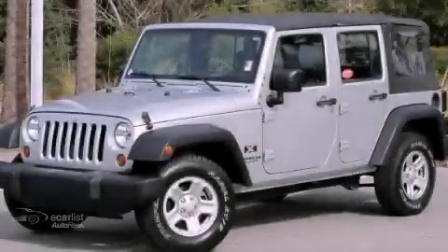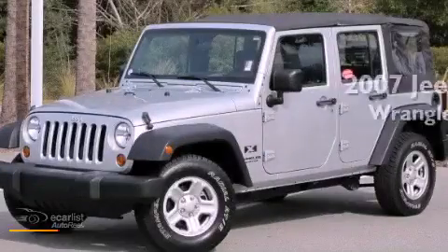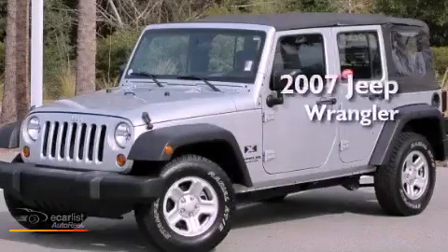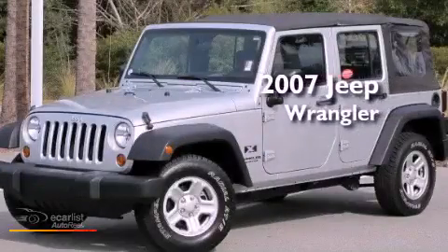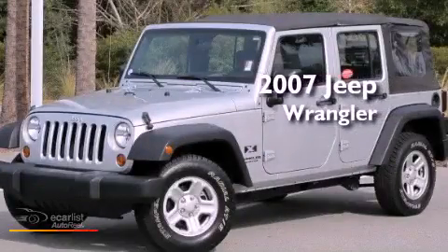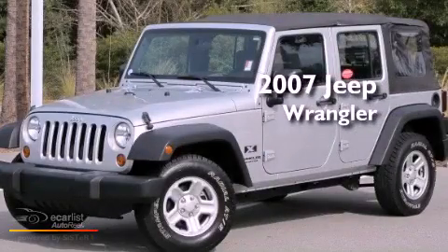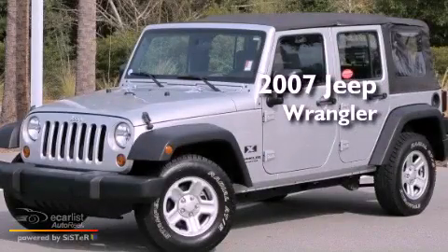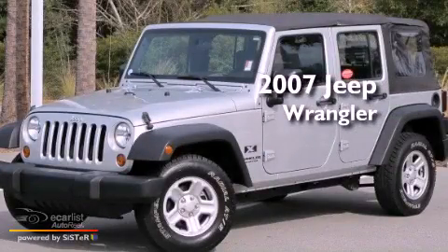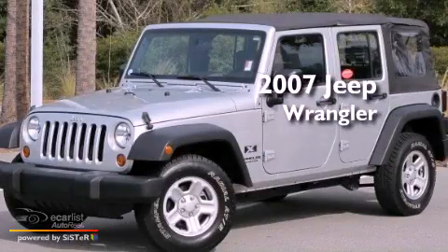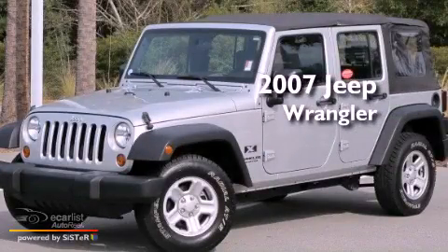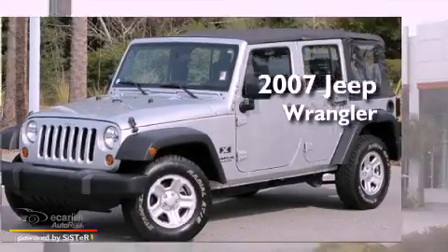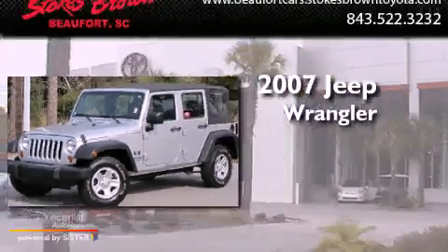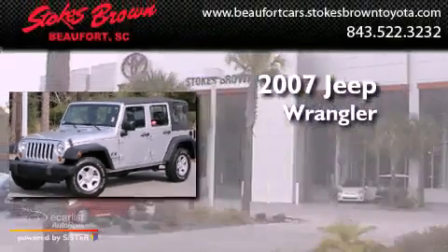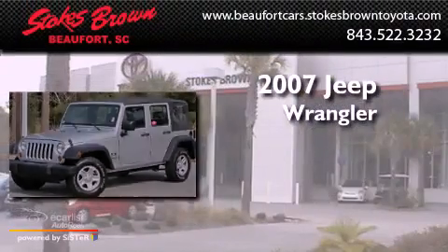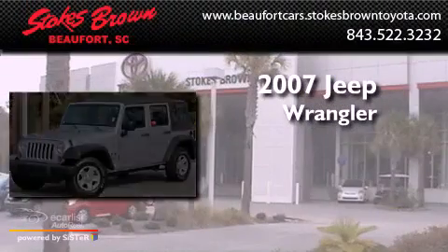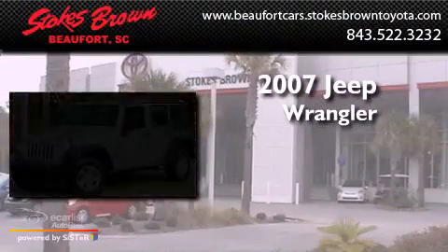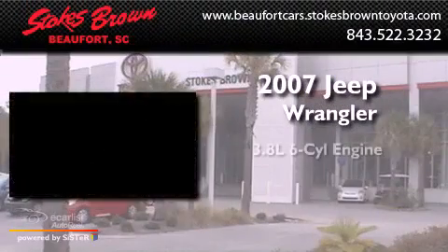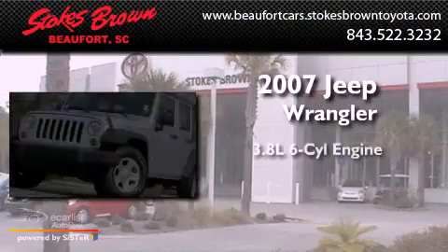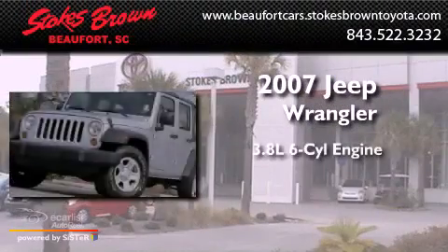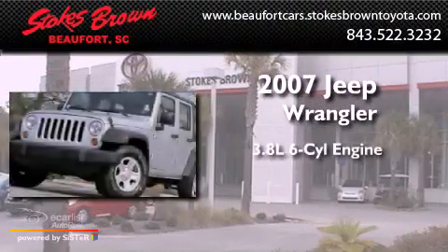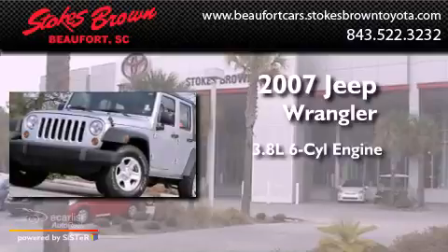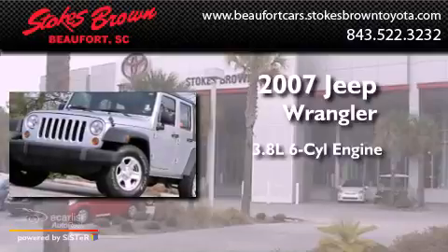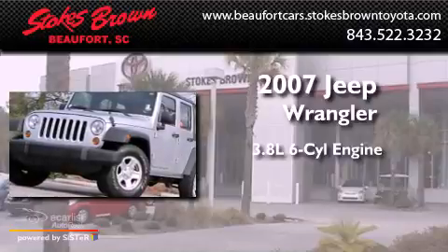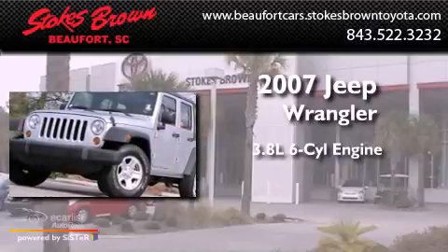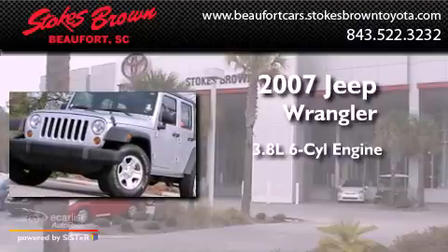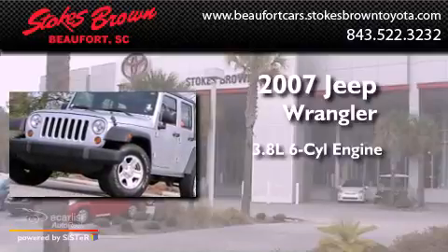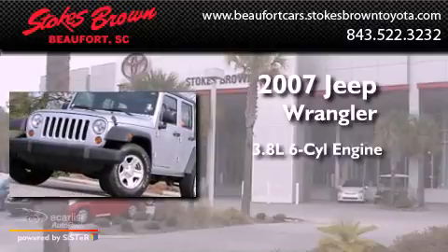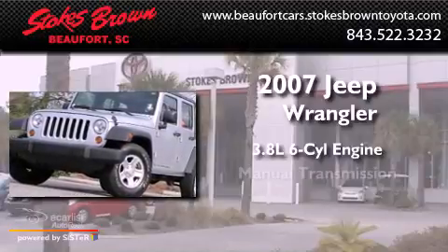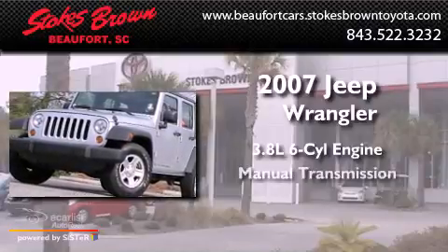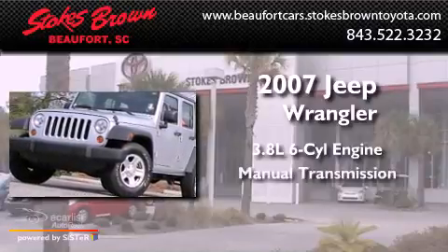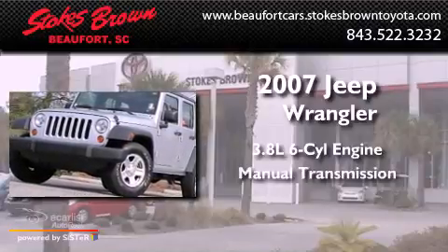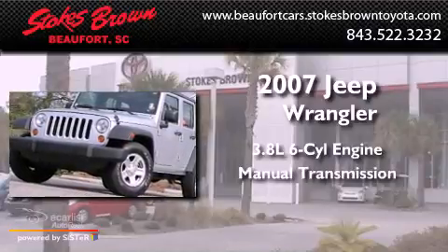This is a 2007 Jeep Wrangler. It has a 3.8-liter six-cylinder engine and a manual transmission.